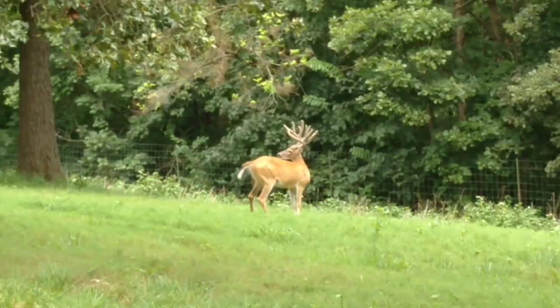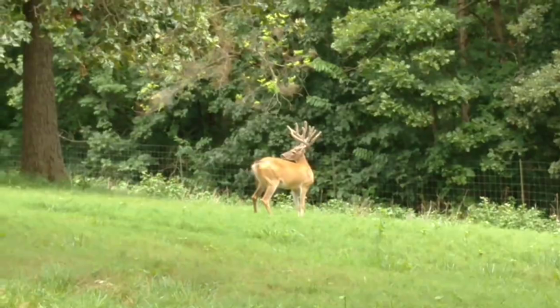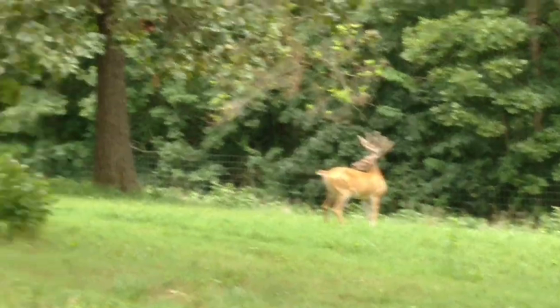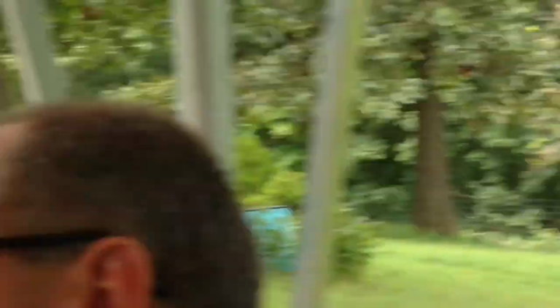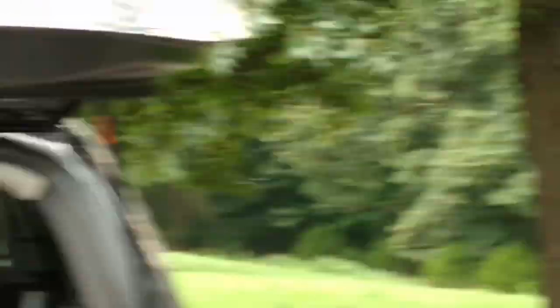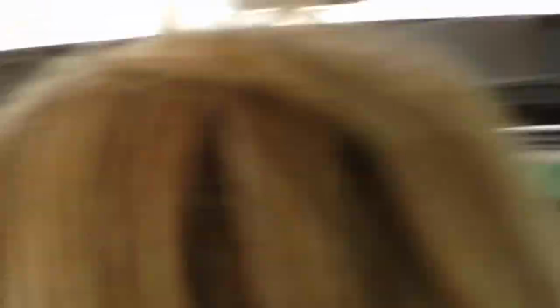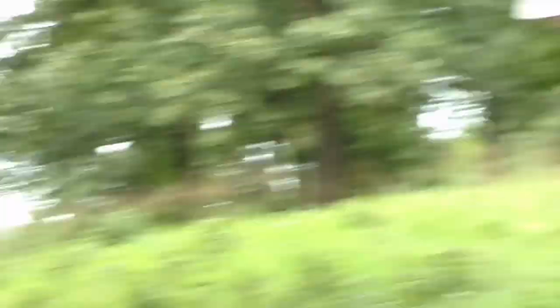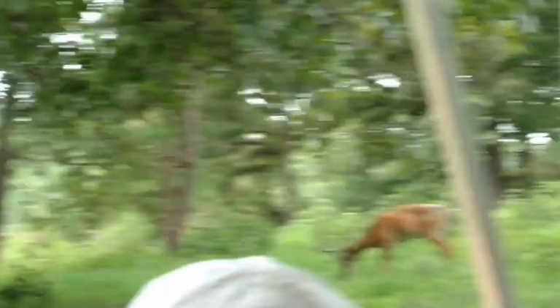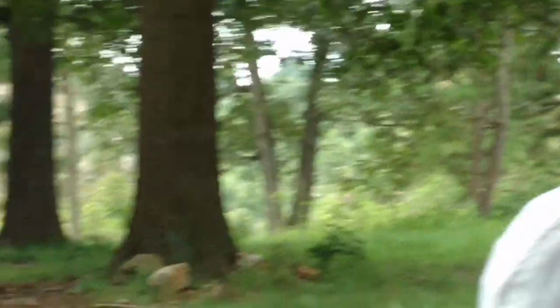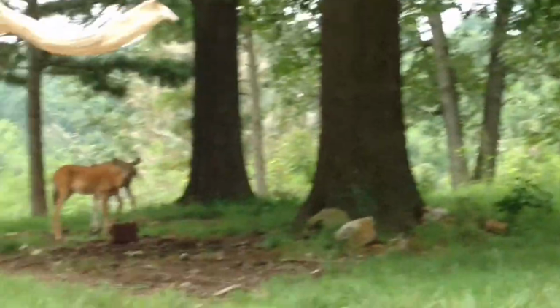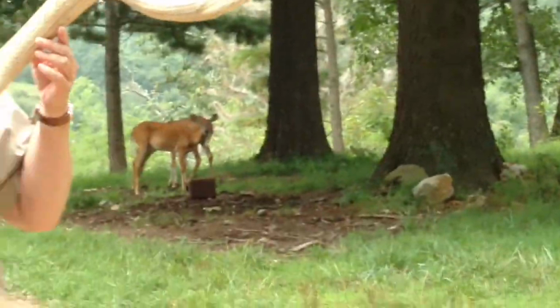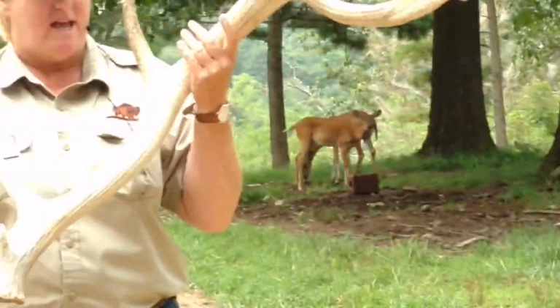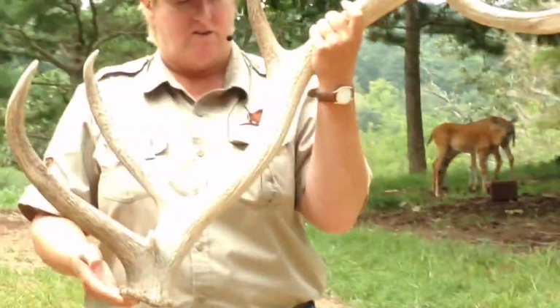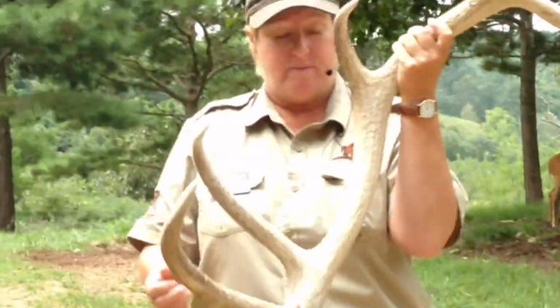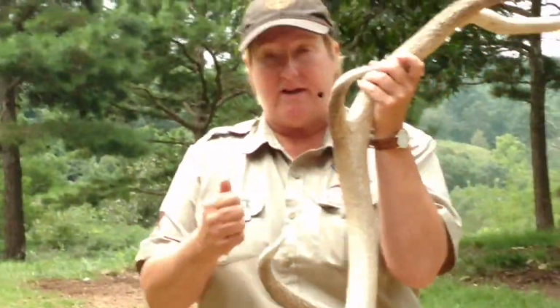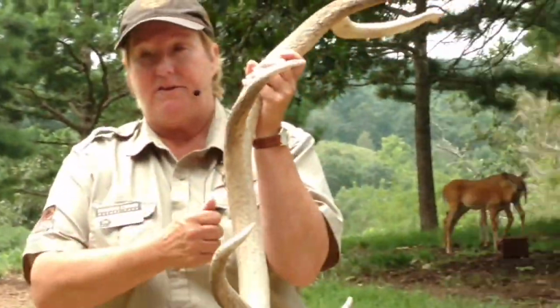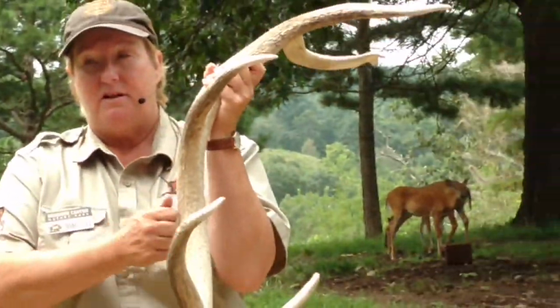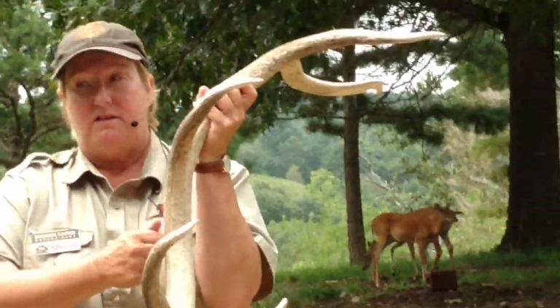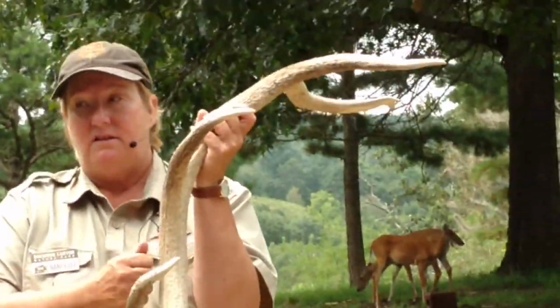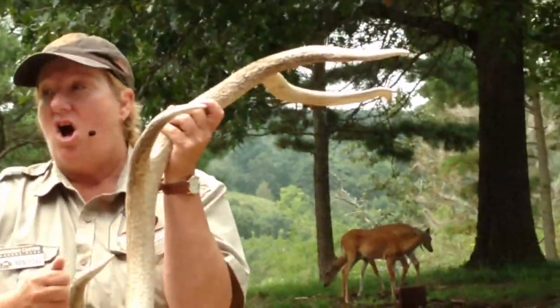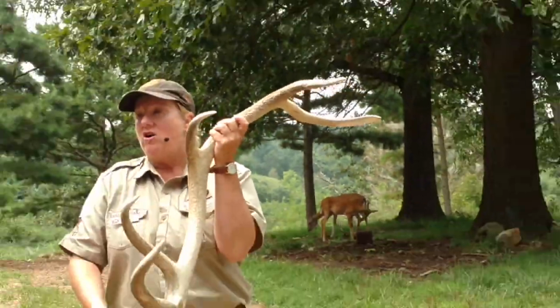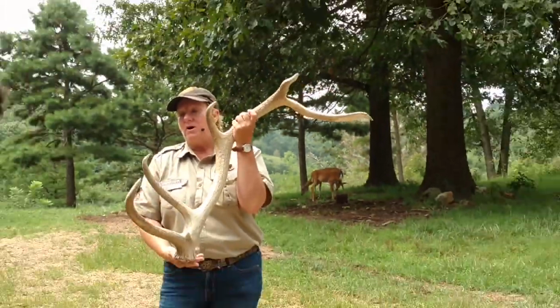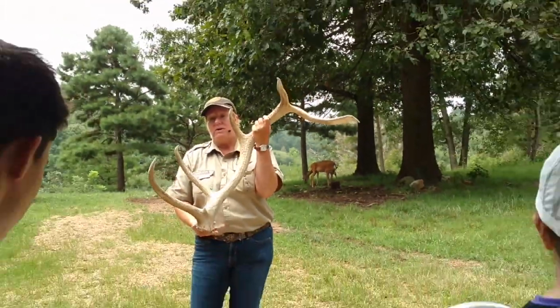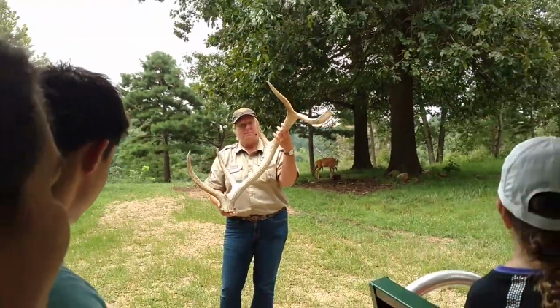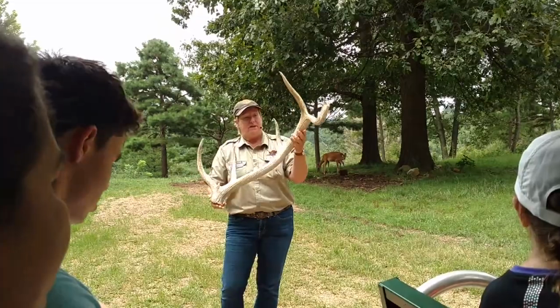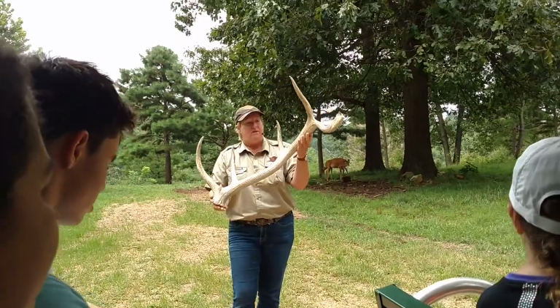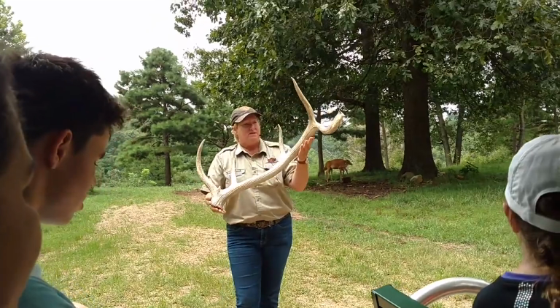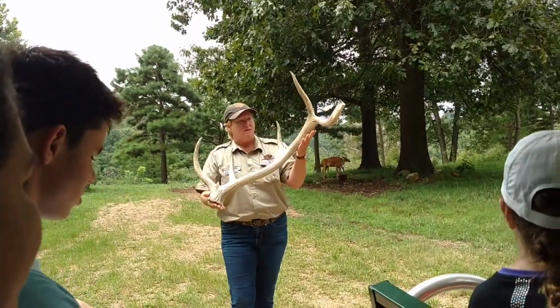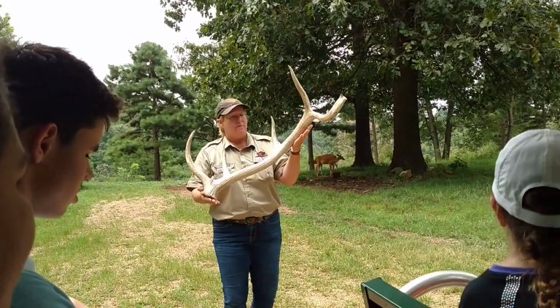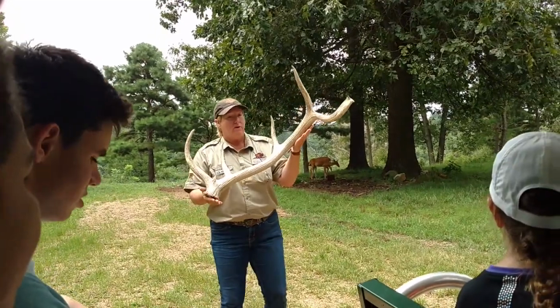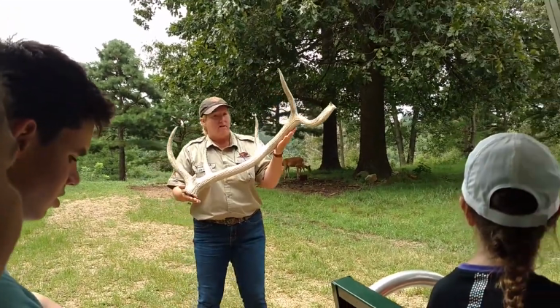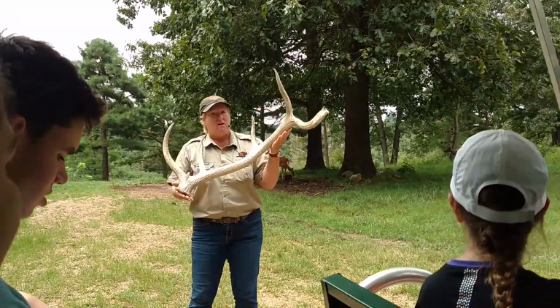Boys of elk and deer both grow antlers. Antlers are made of hard bone. This is from a bull elk.